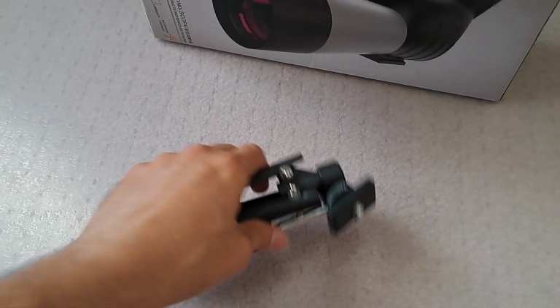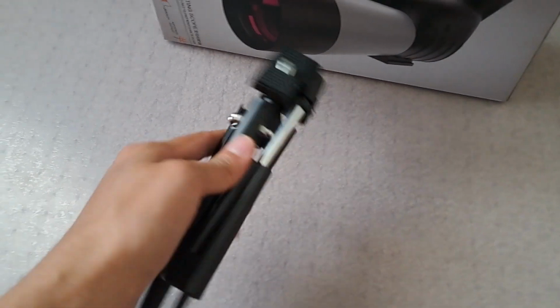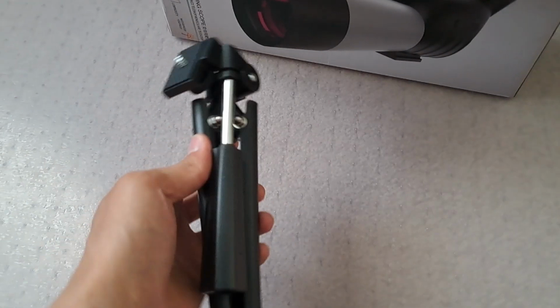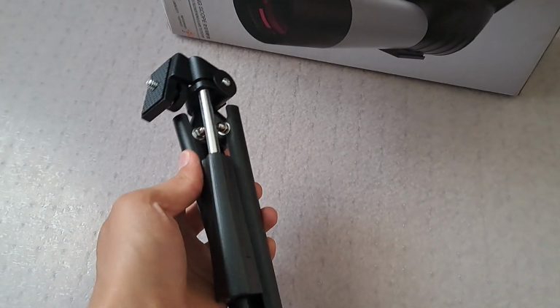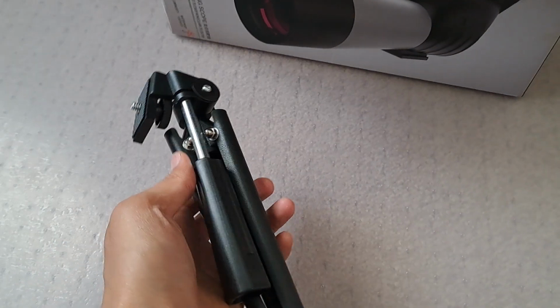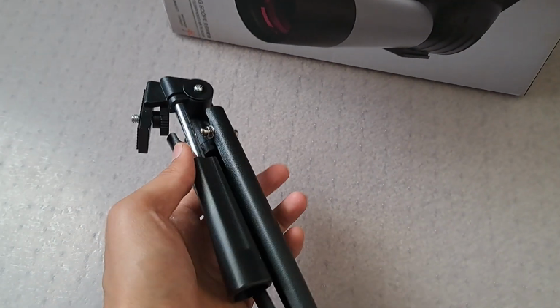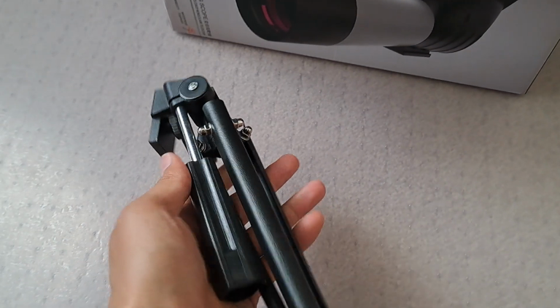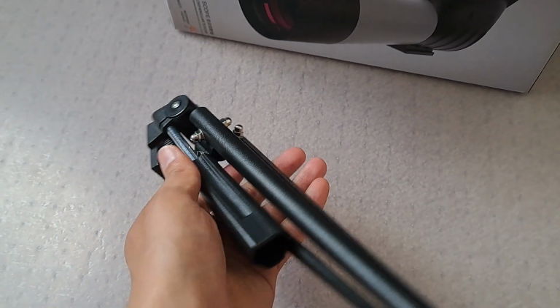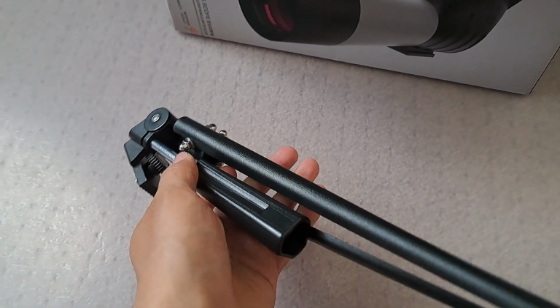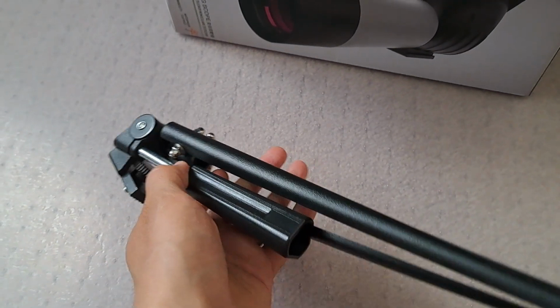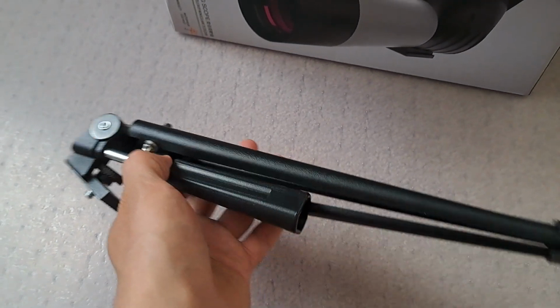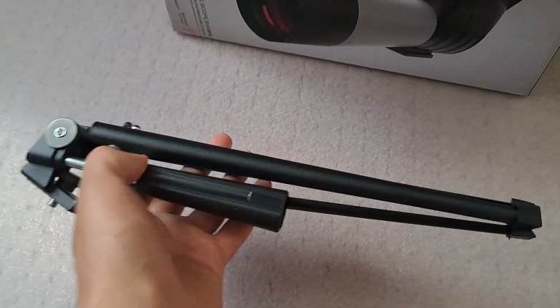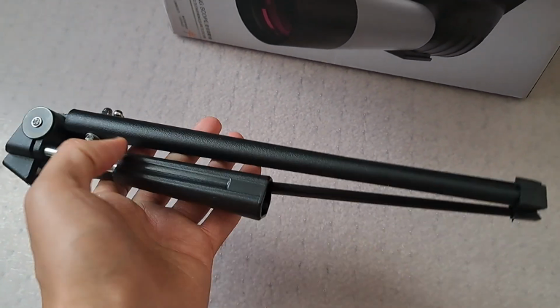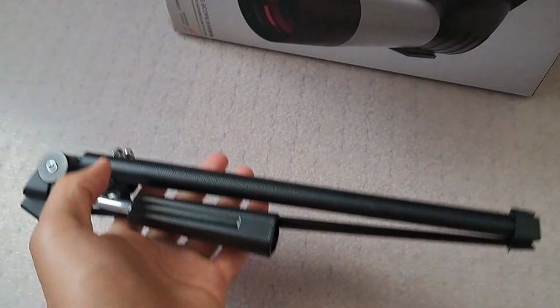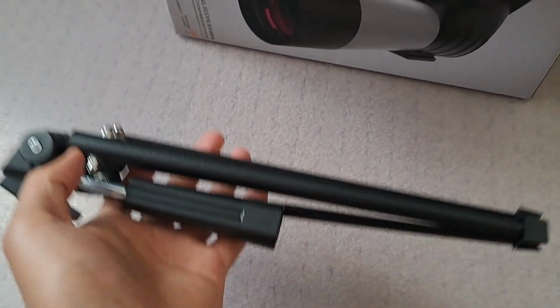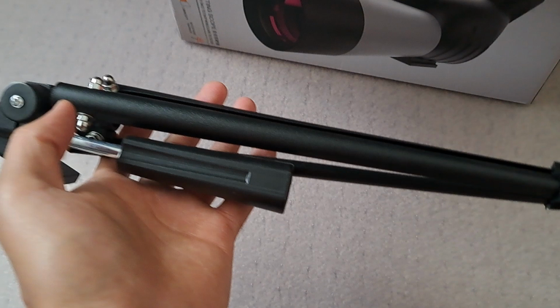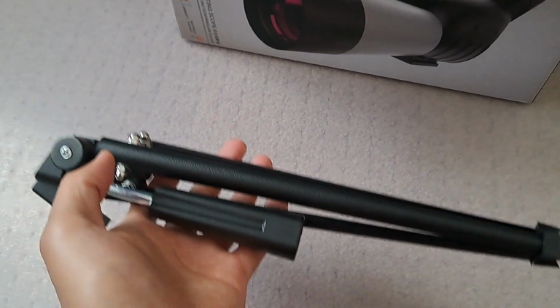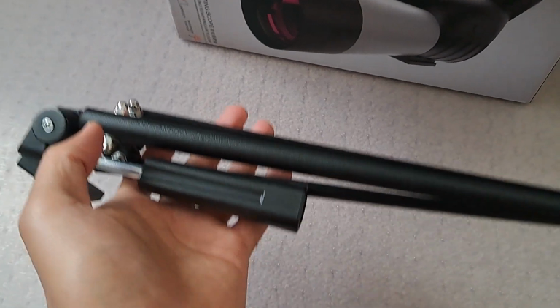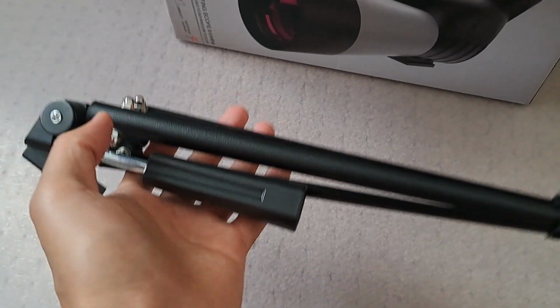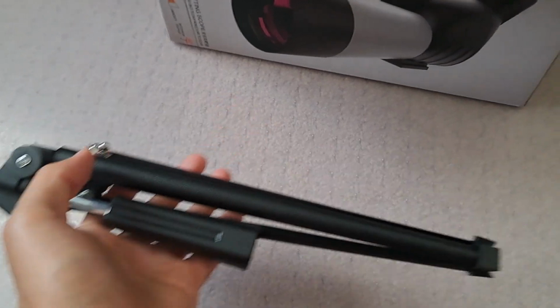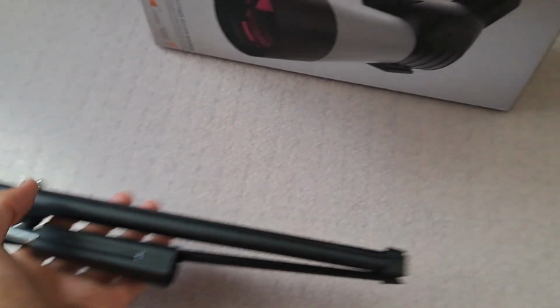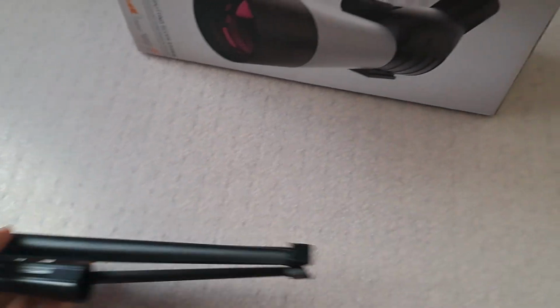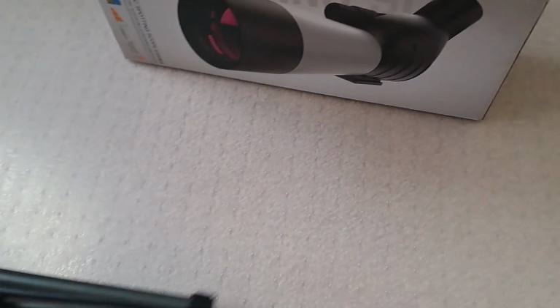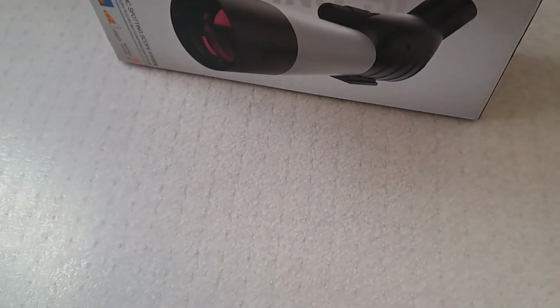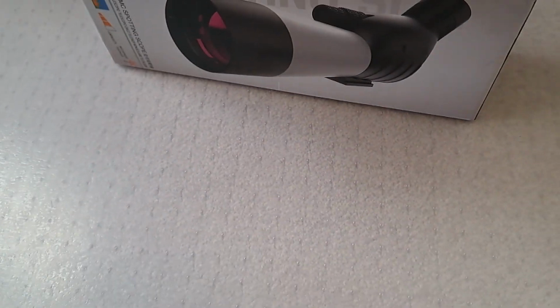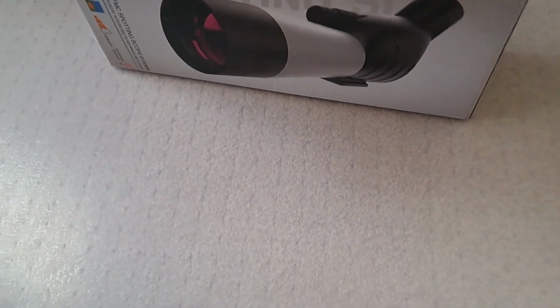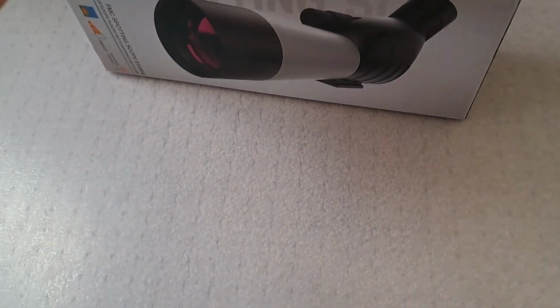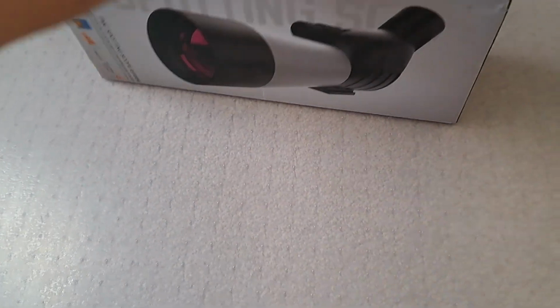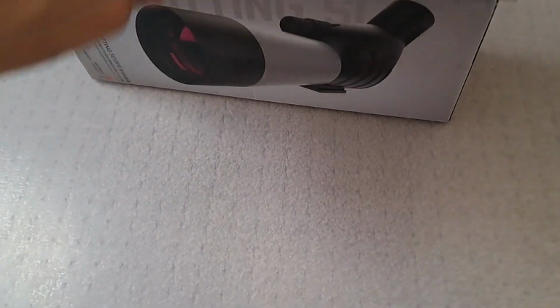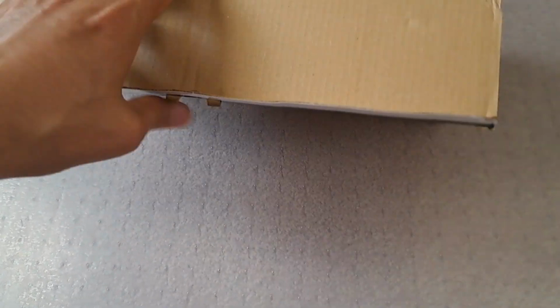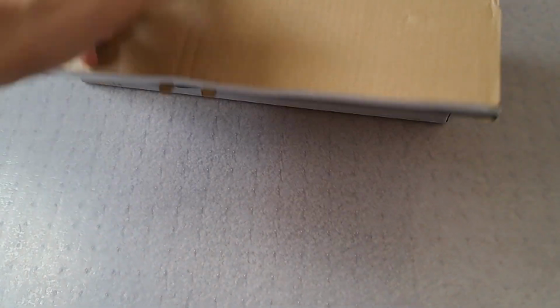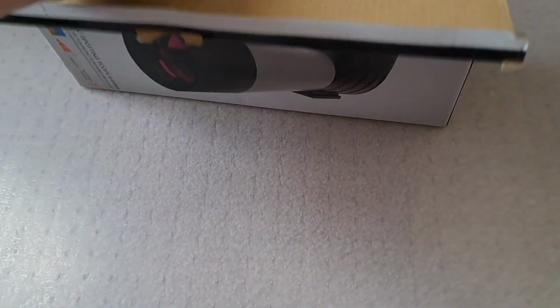Here's the tripod. It's really light so it can easily go into a backpack.